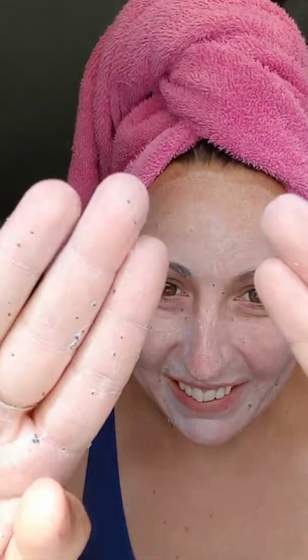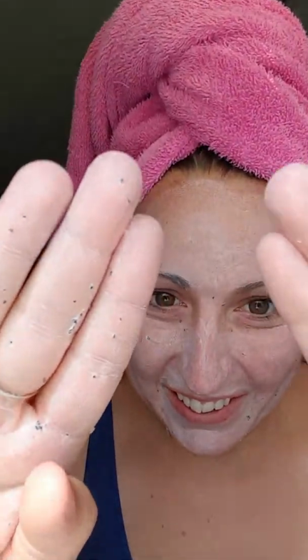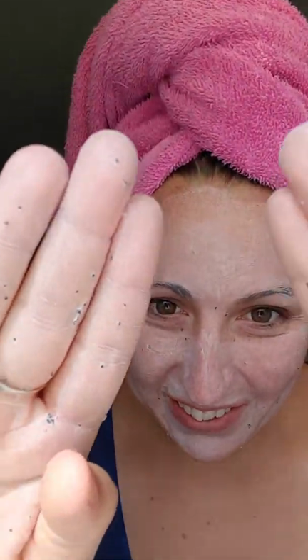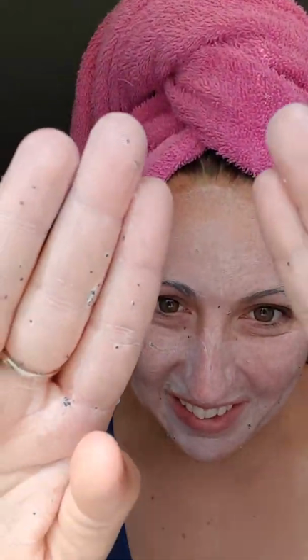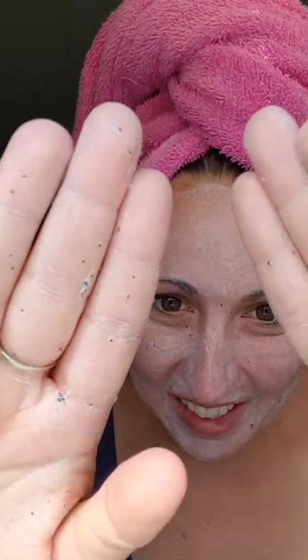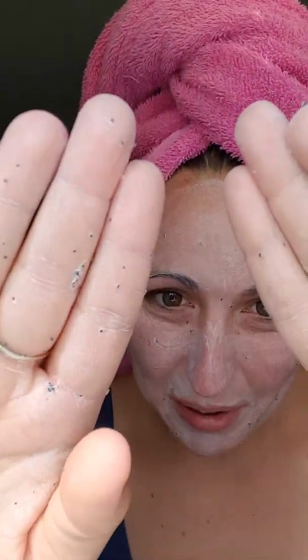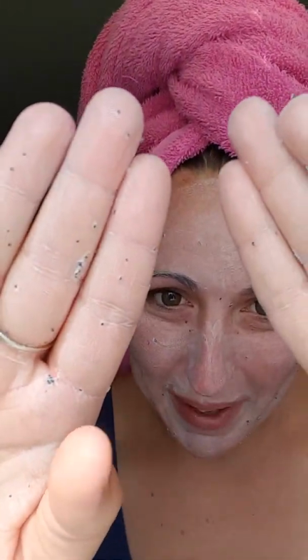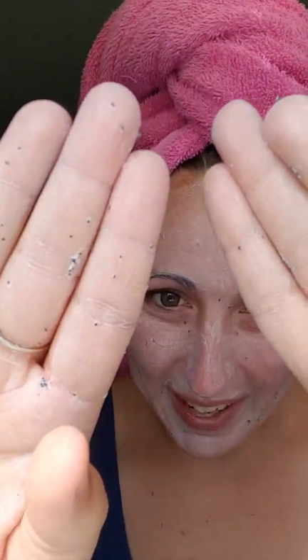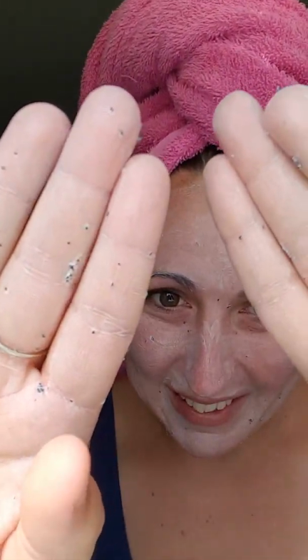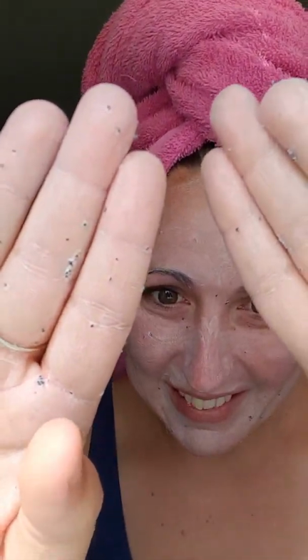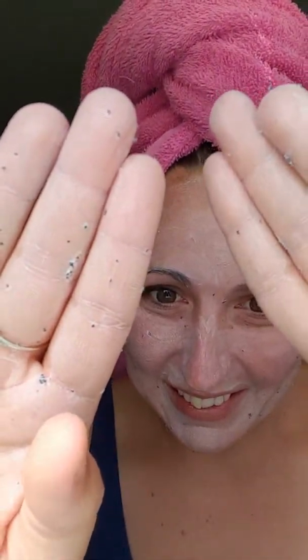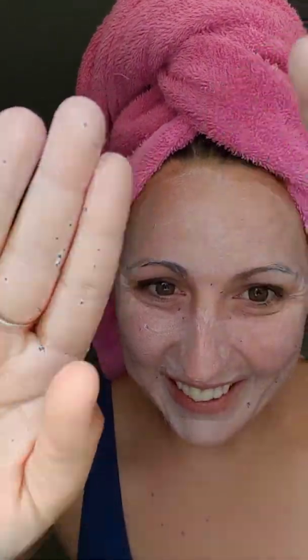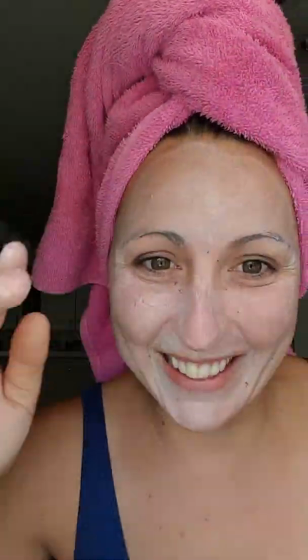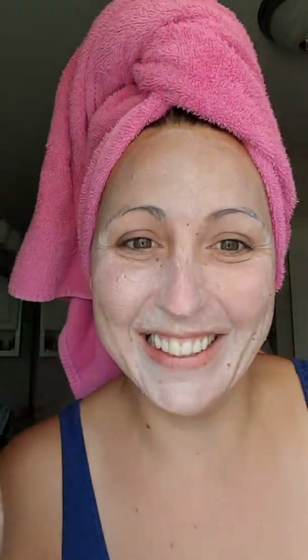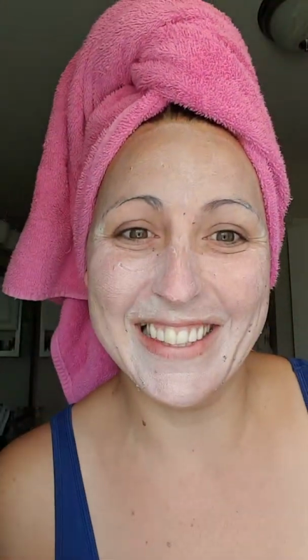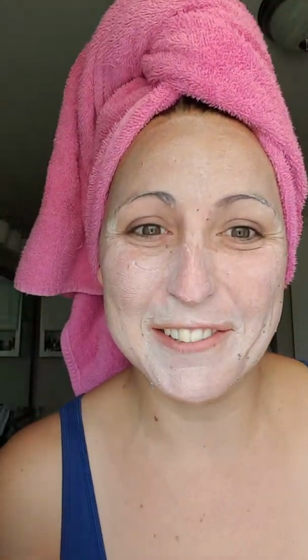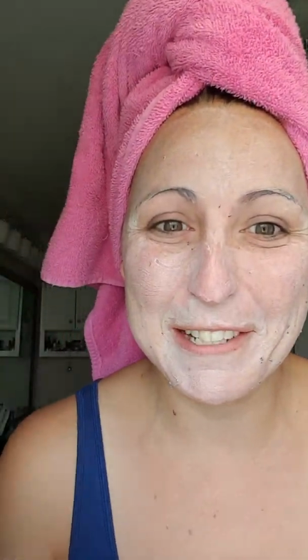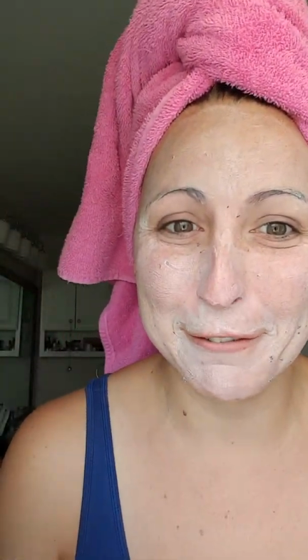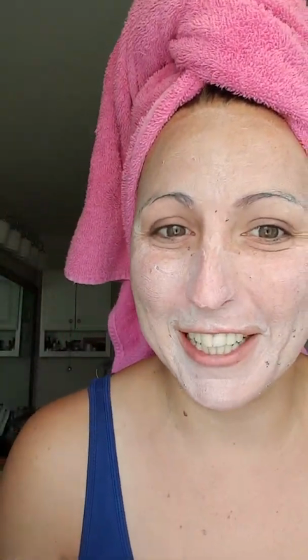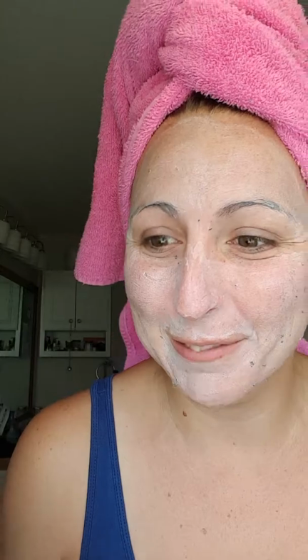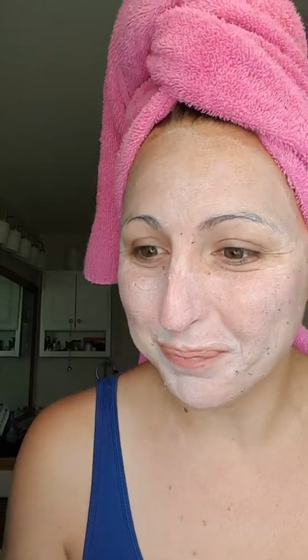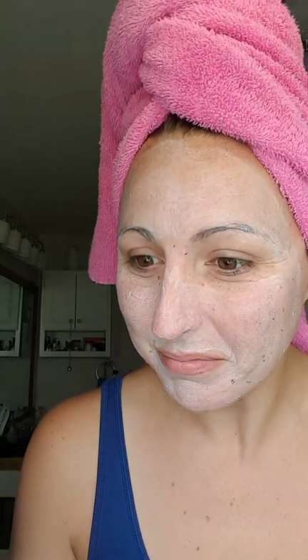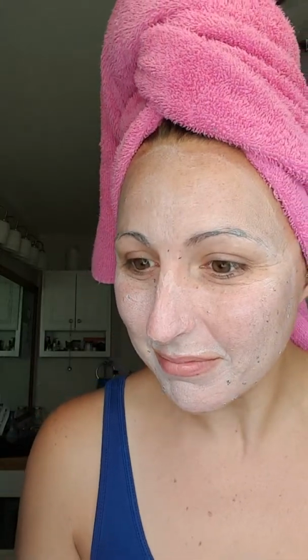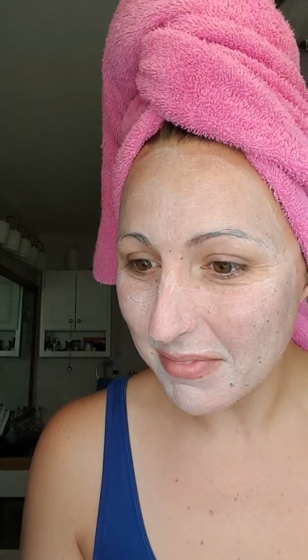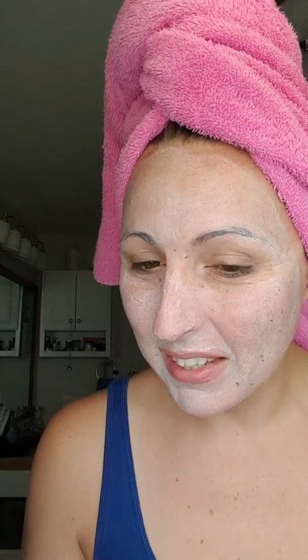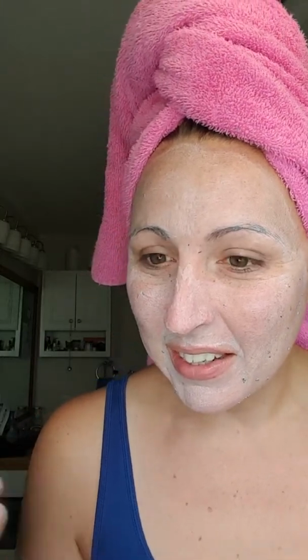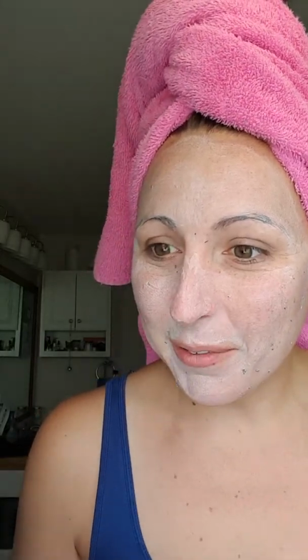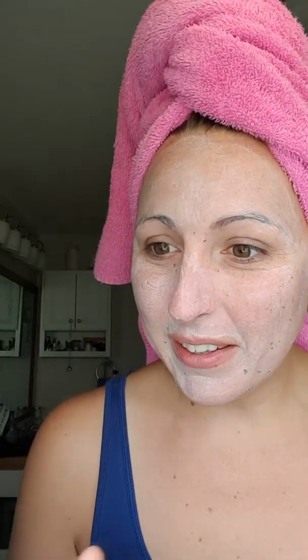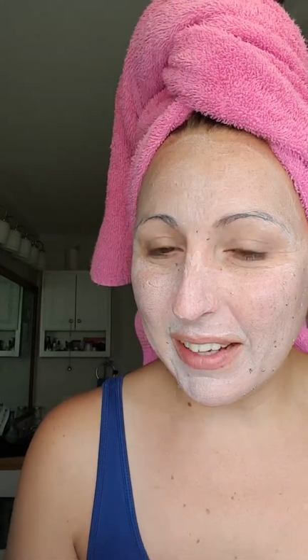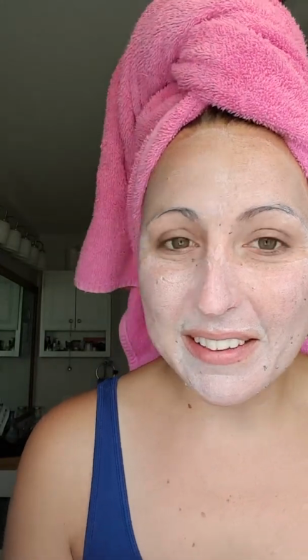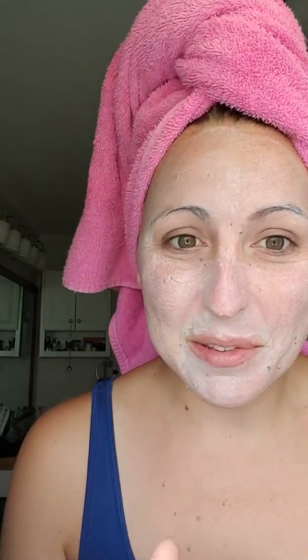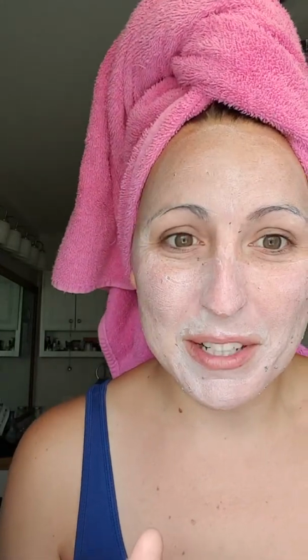Look at all these seeds on my hands. This one's fun. I really like this one.